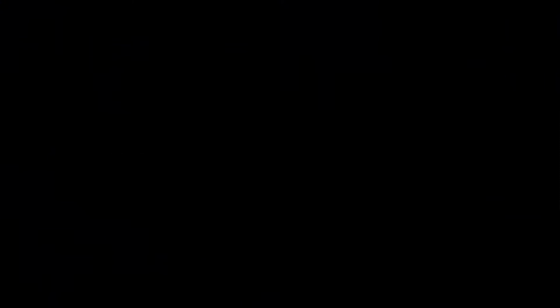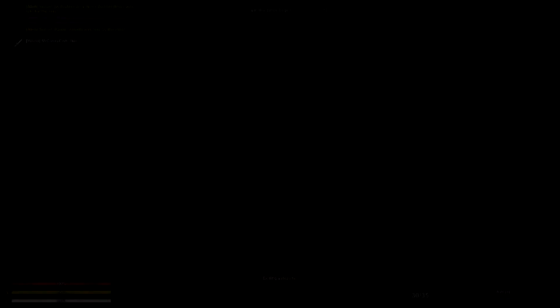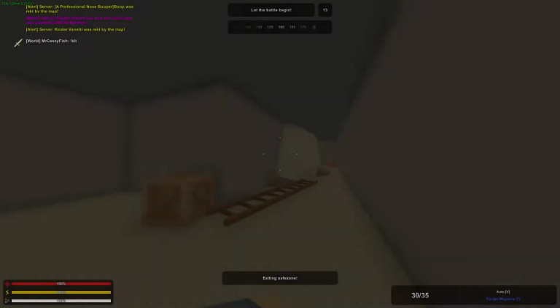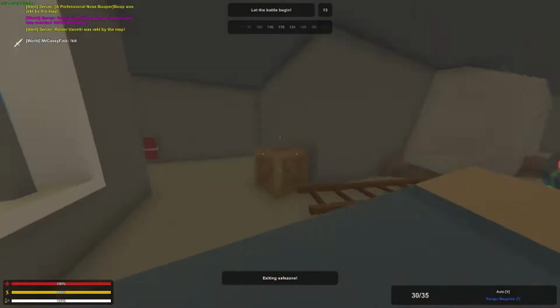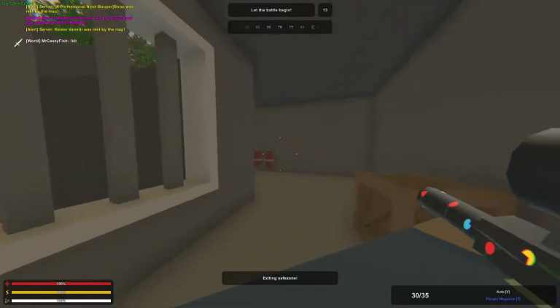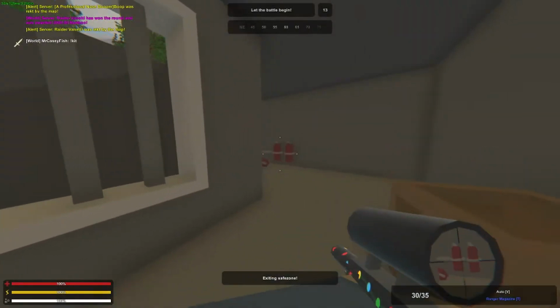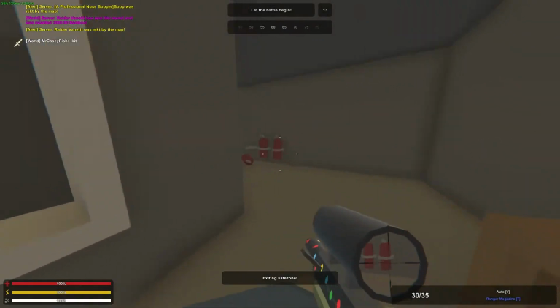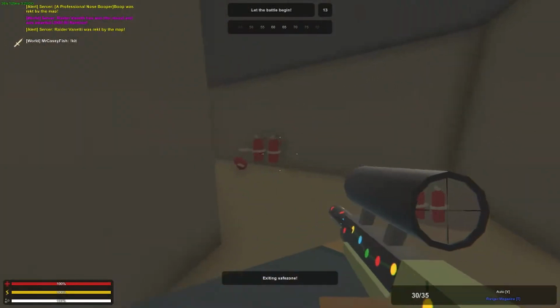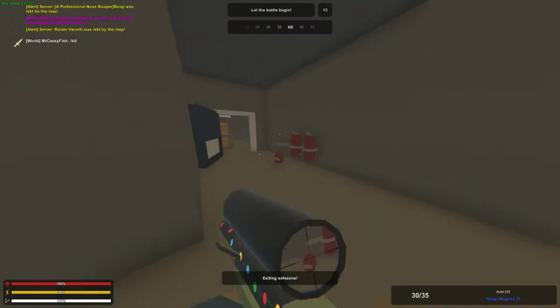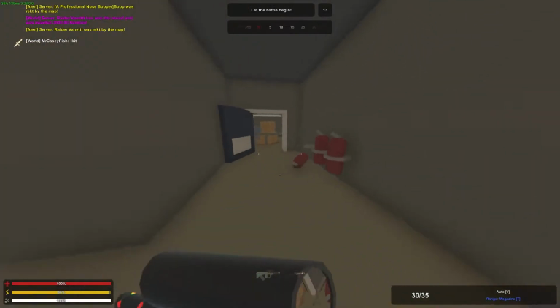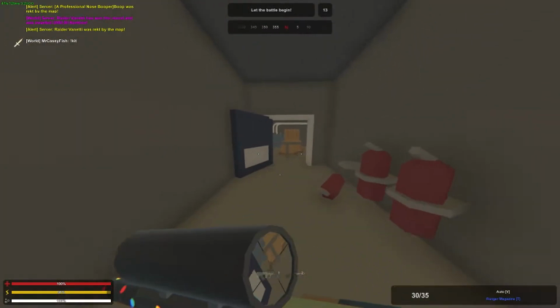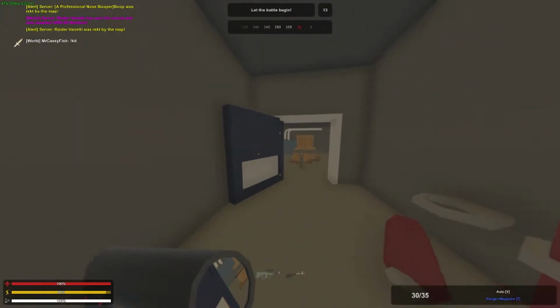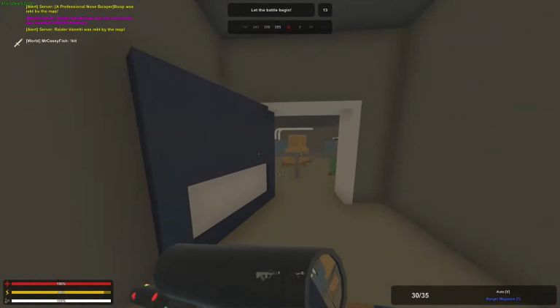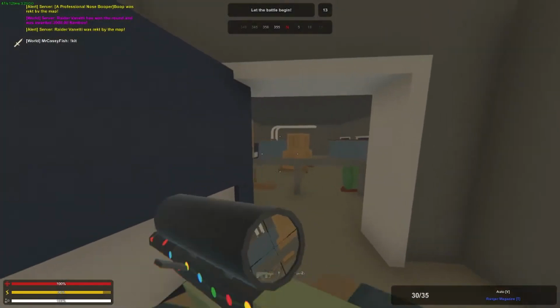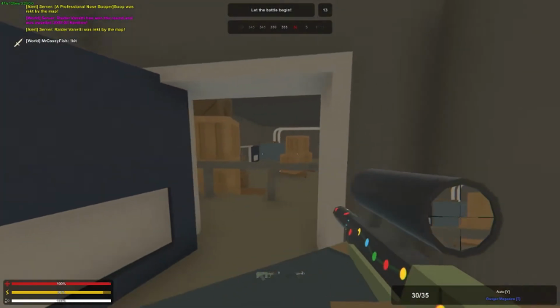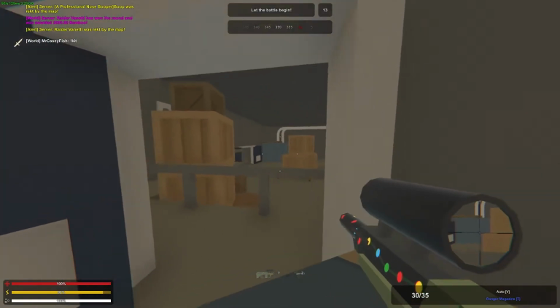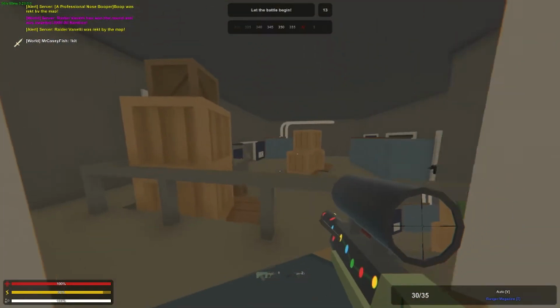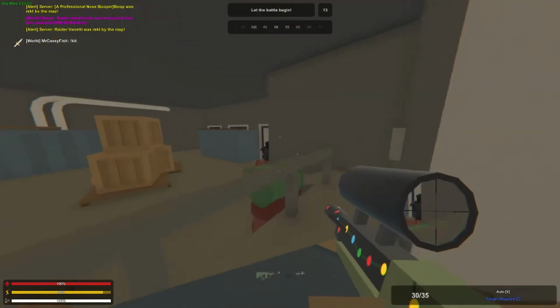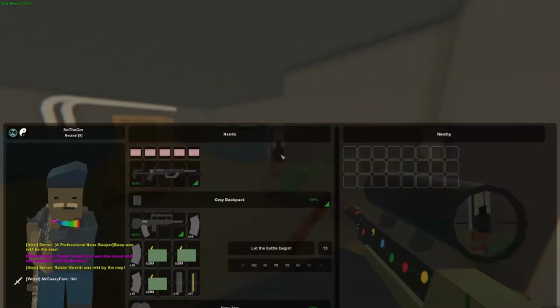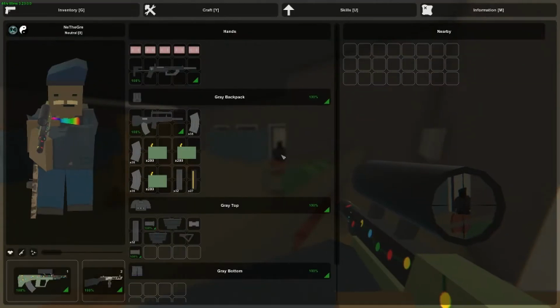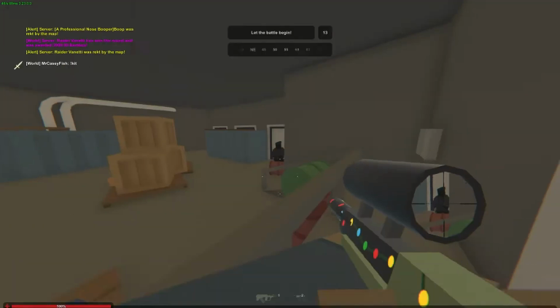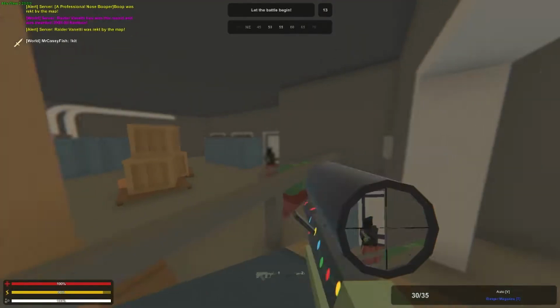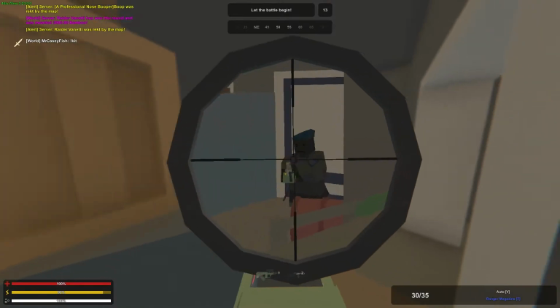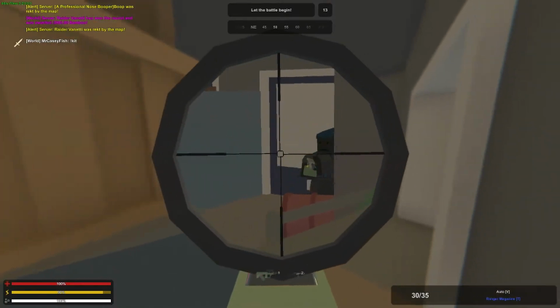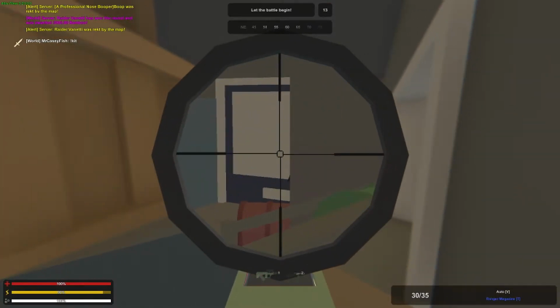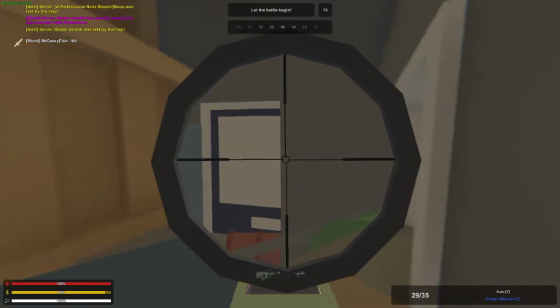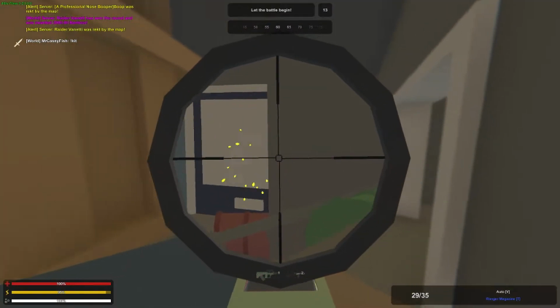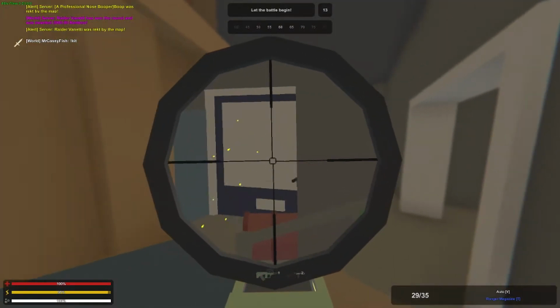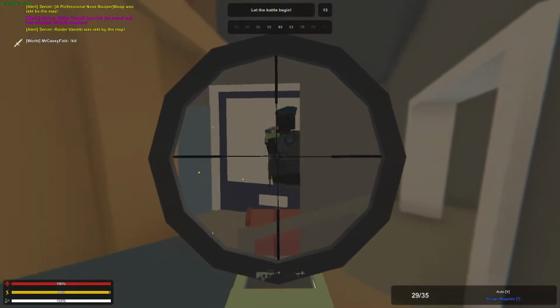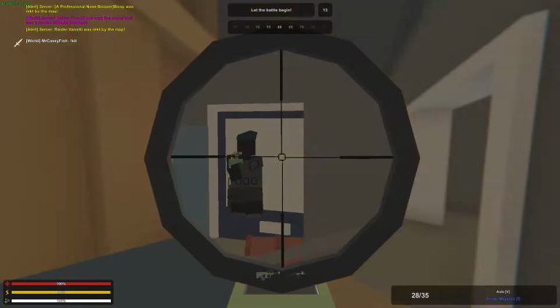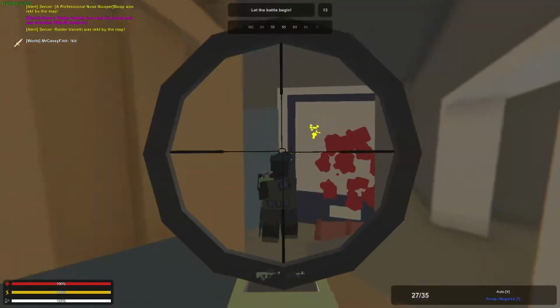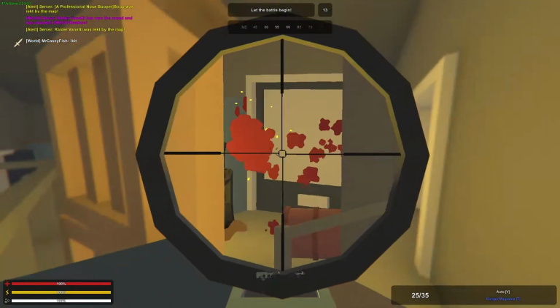Hey guys, this is Nathan and welcome to TheGamingForward. Today in this short video I'm going to be showing you guys how to back up and protect your maps that you're making.